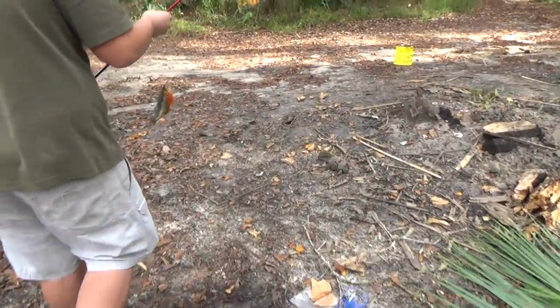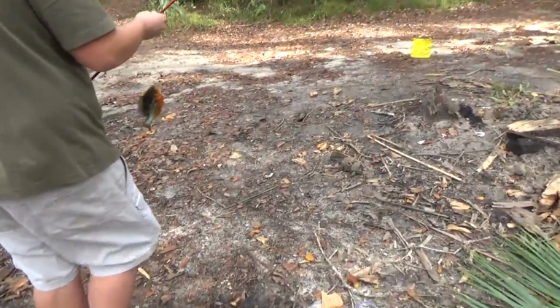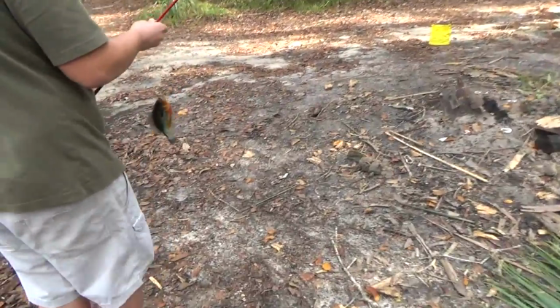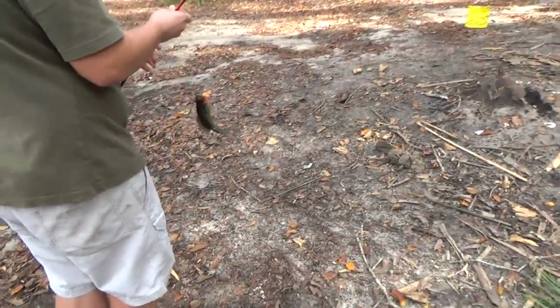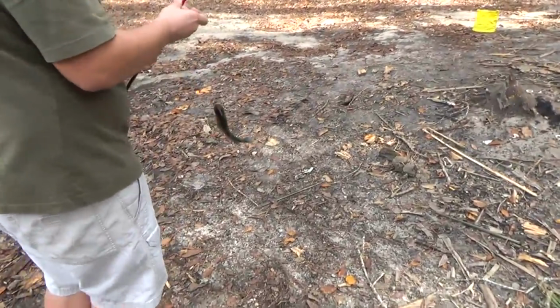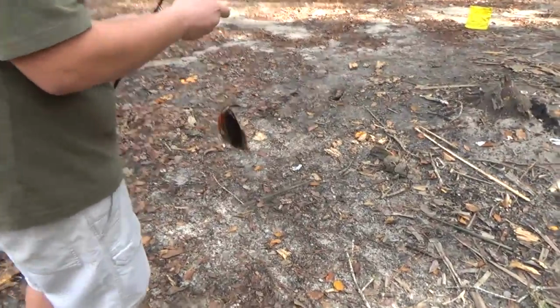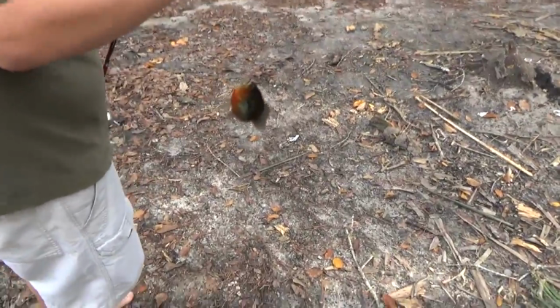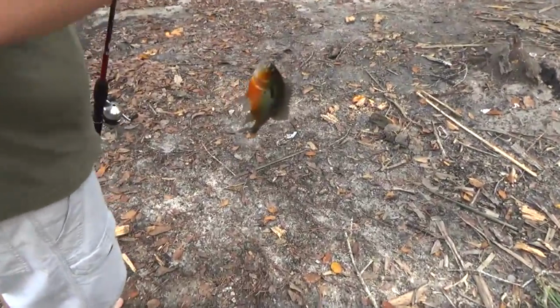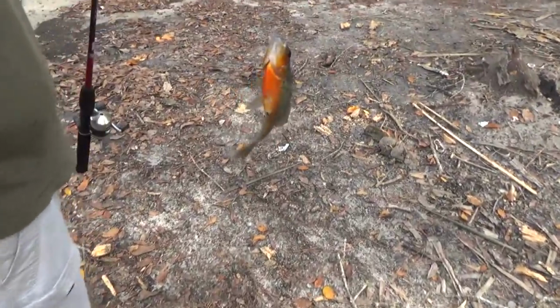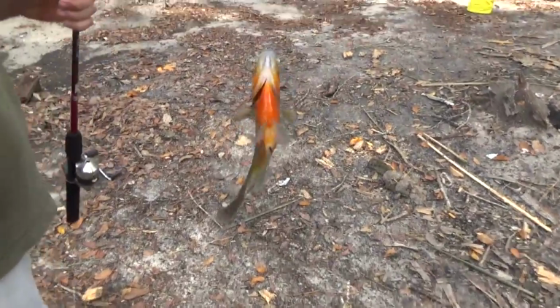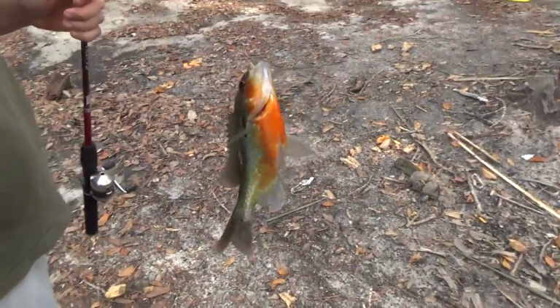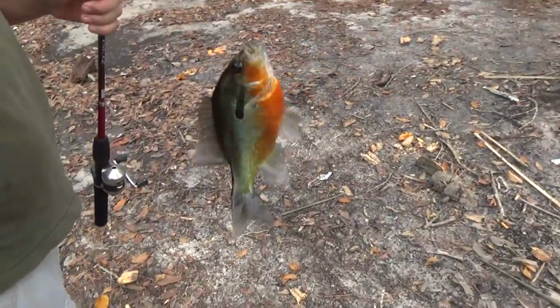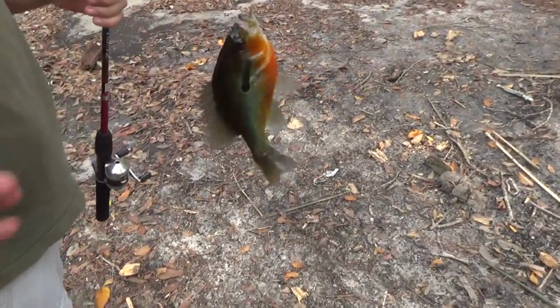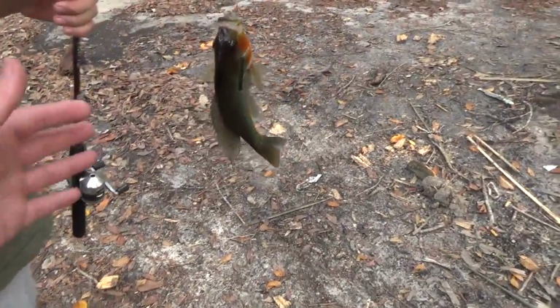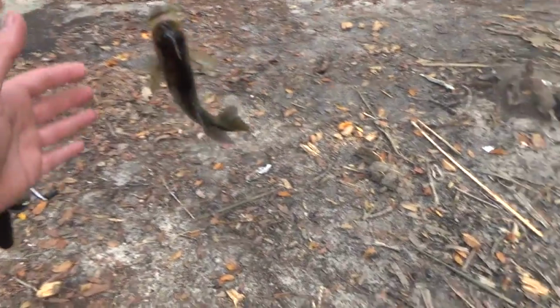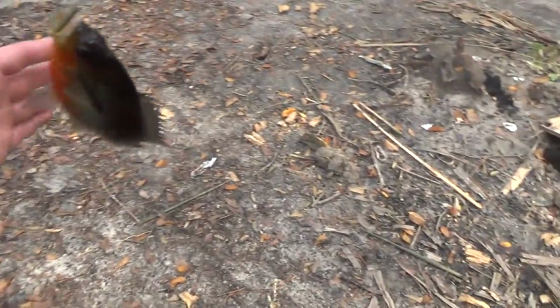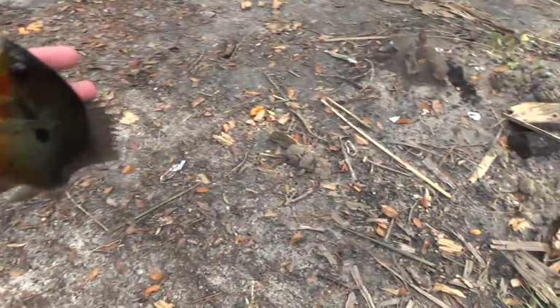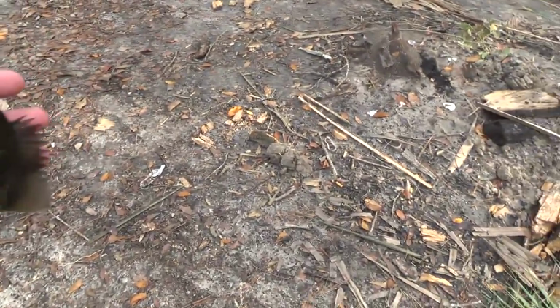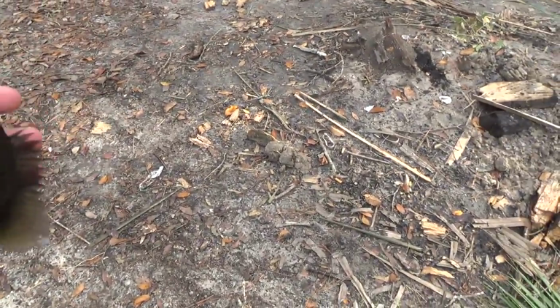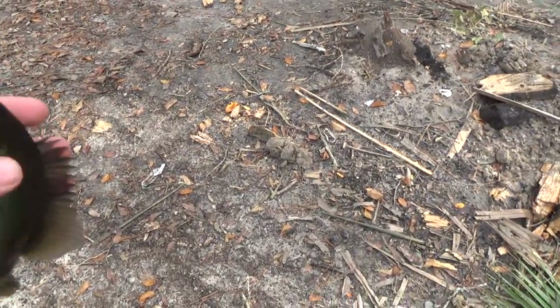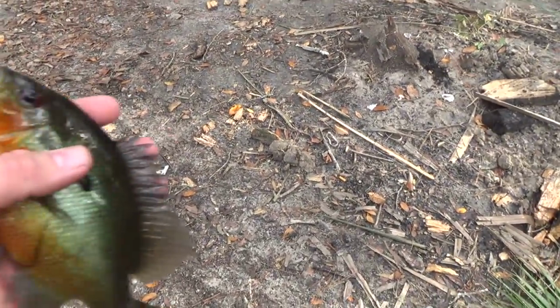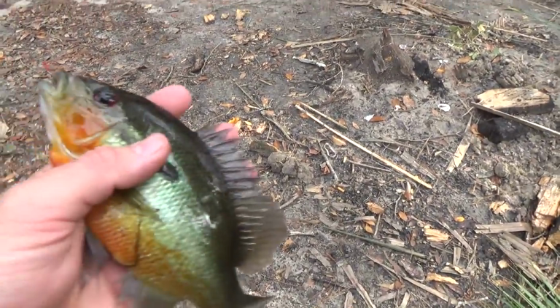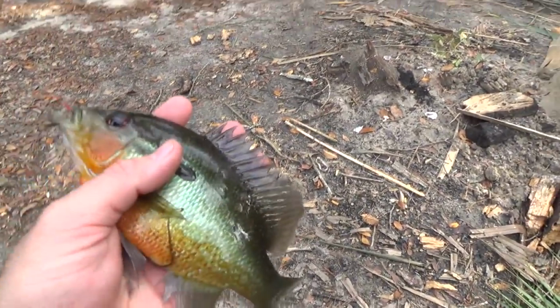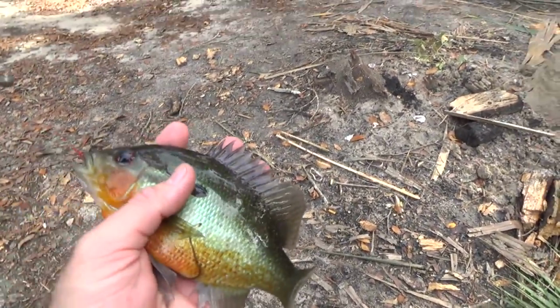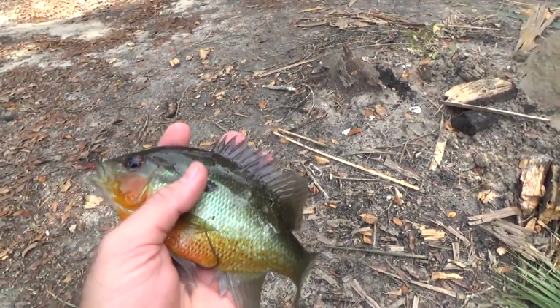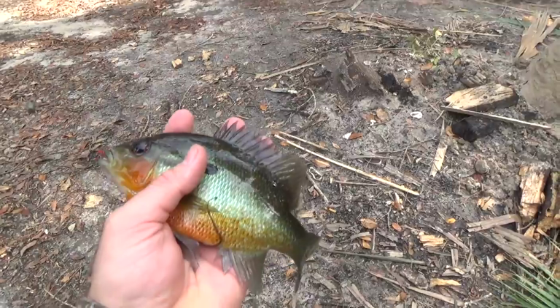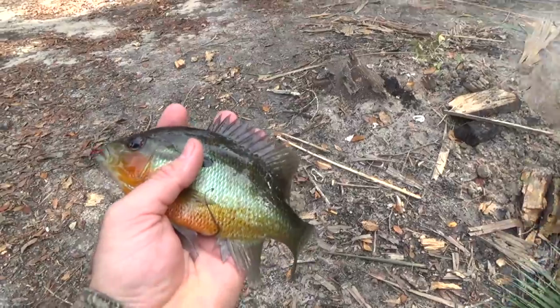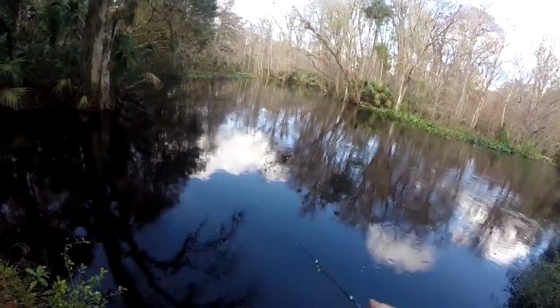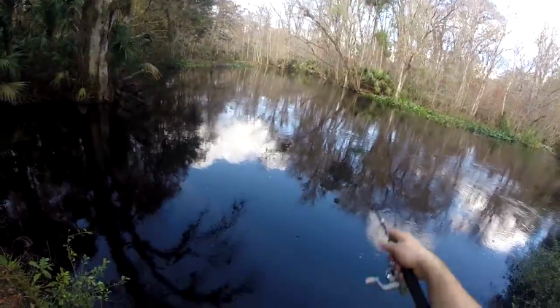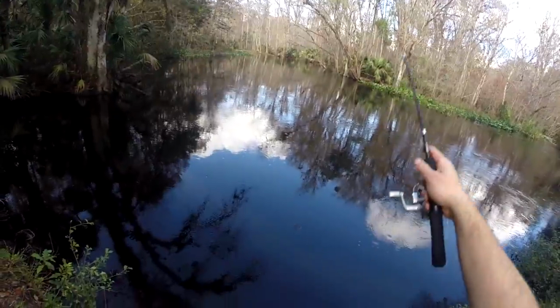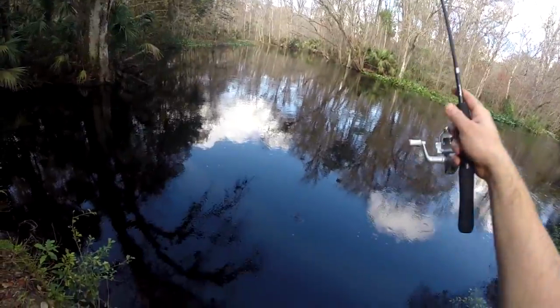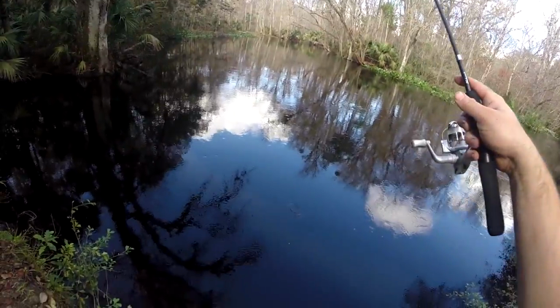As you can see, we're catching them one after the other. Look how pretty this one is — this is a big red belly my cousin caught. This was probably catch of the day just because it was so pretty.